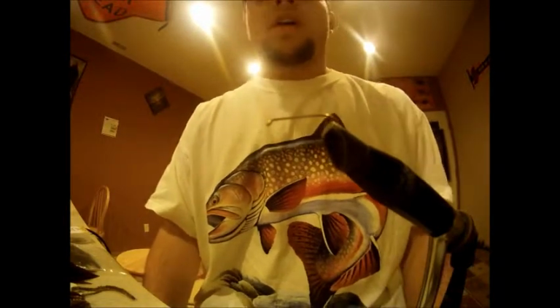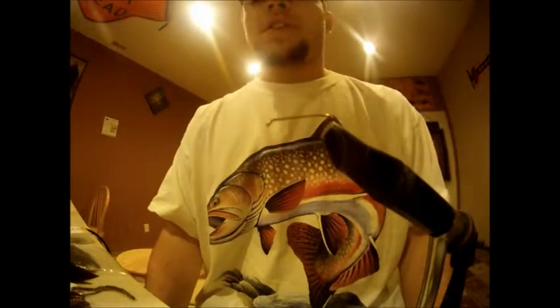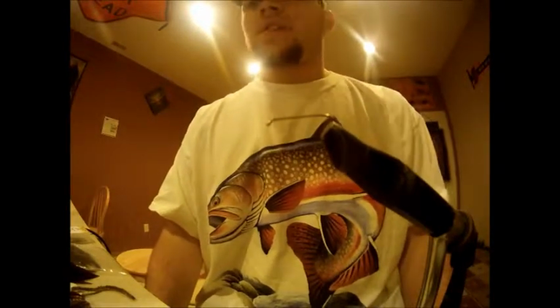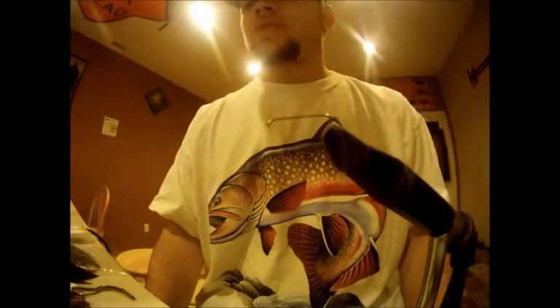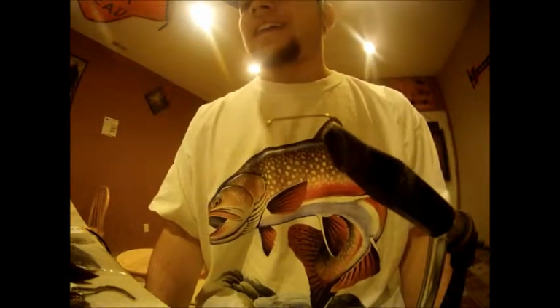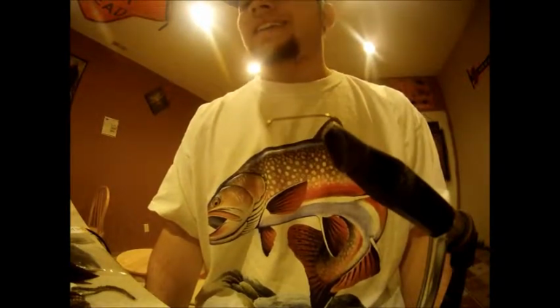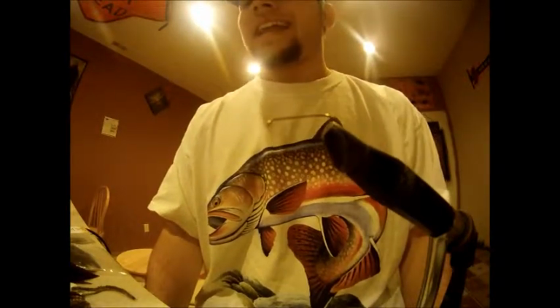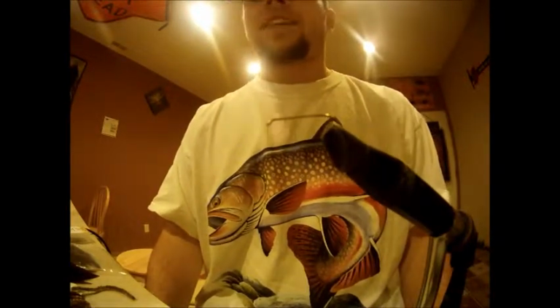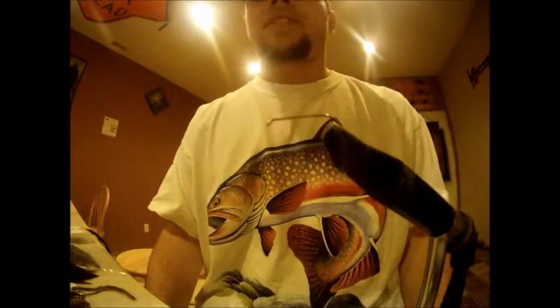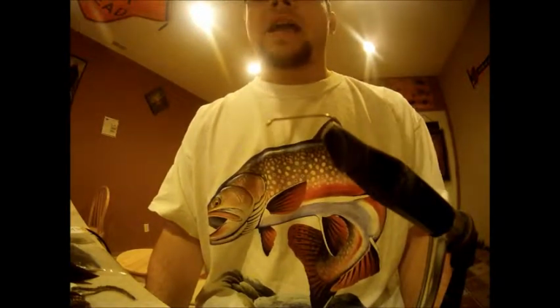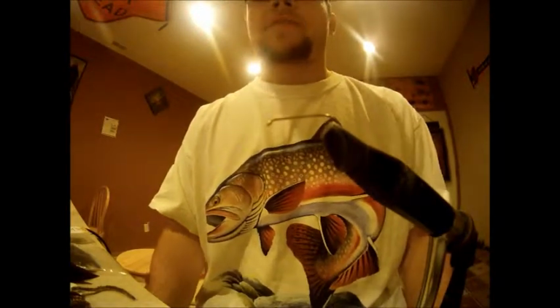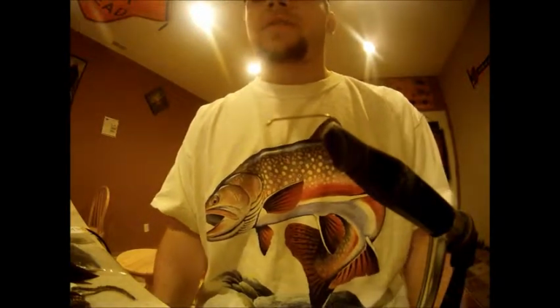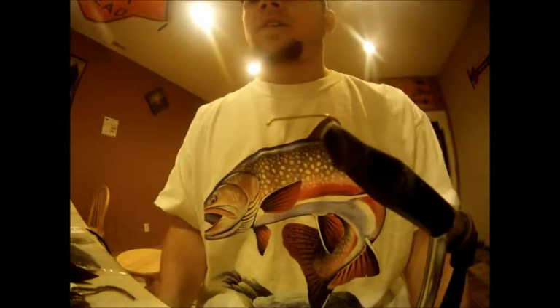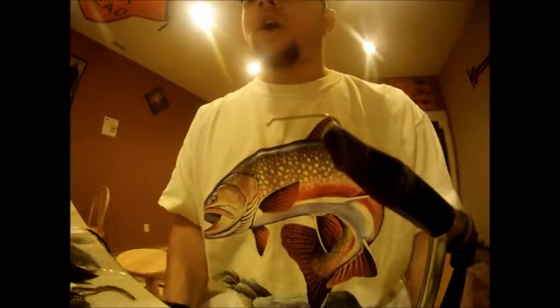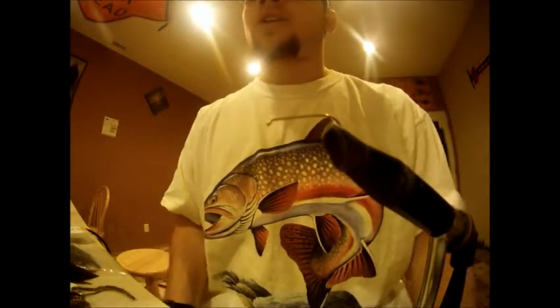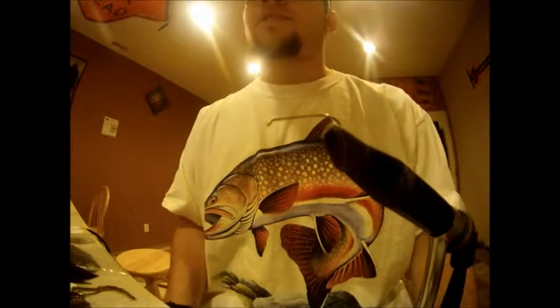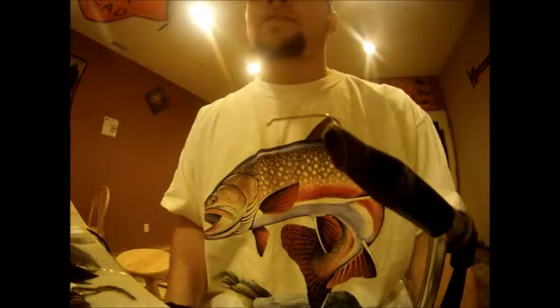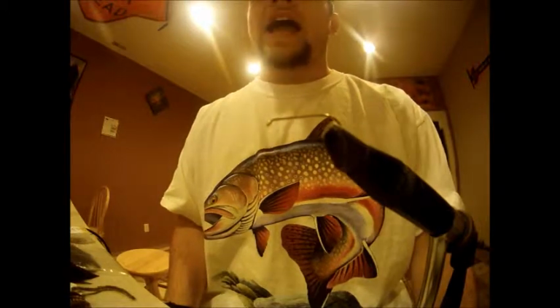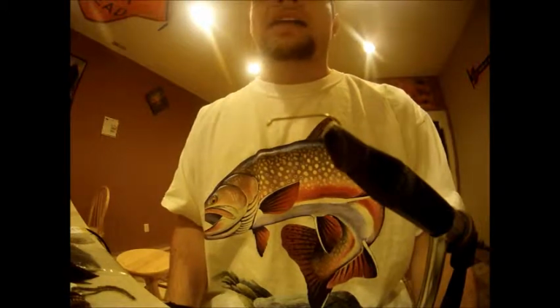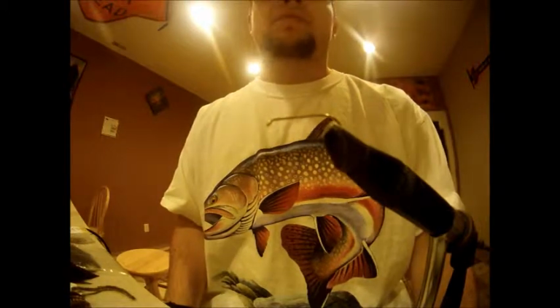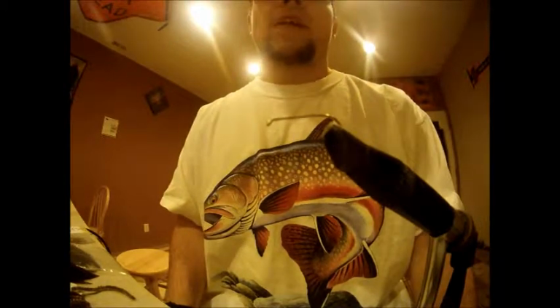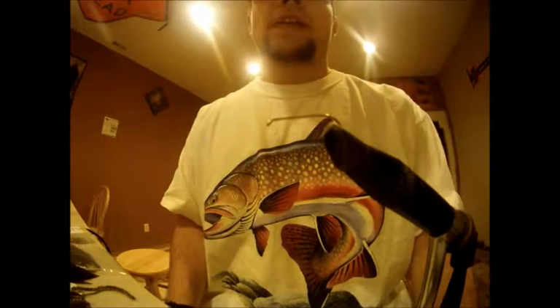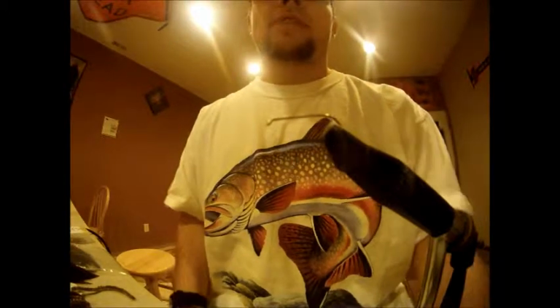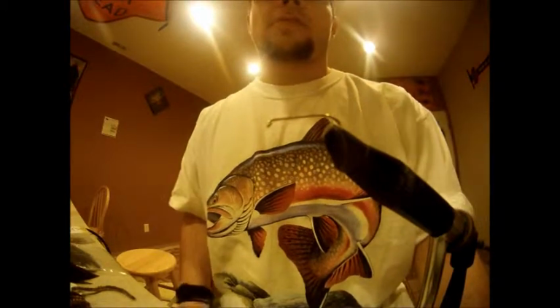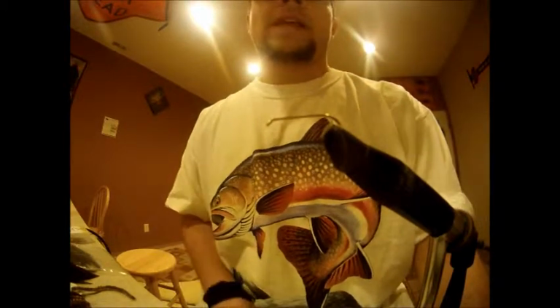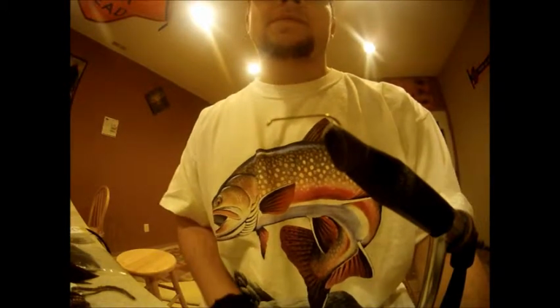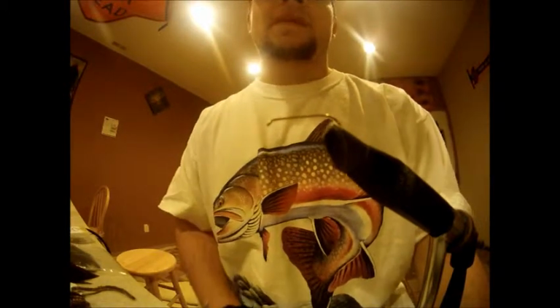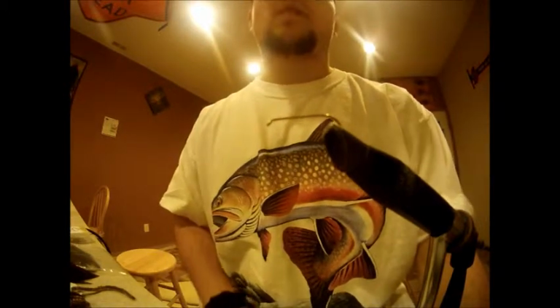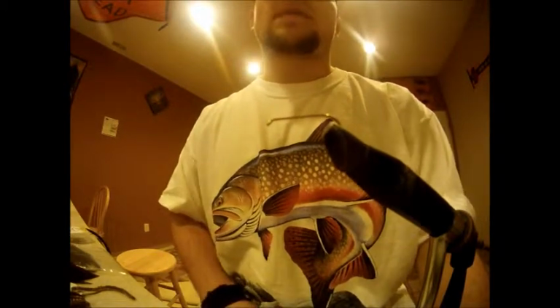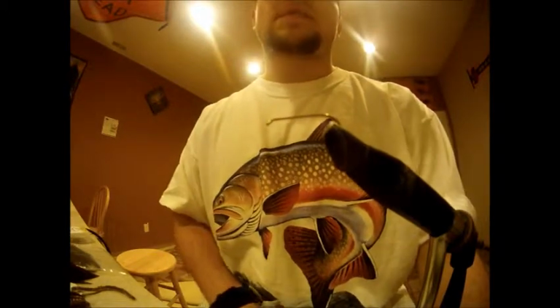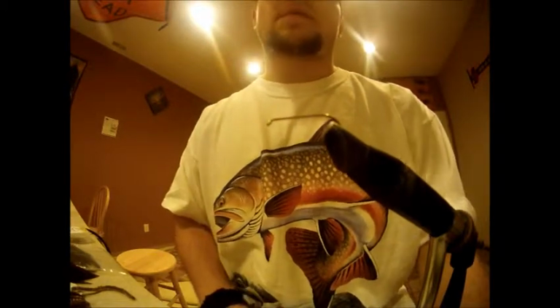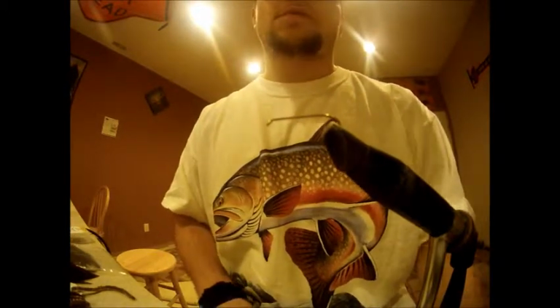You can also tie it in any color. I prefer olive, black, red, or pink, depending on what I'm fishing for.